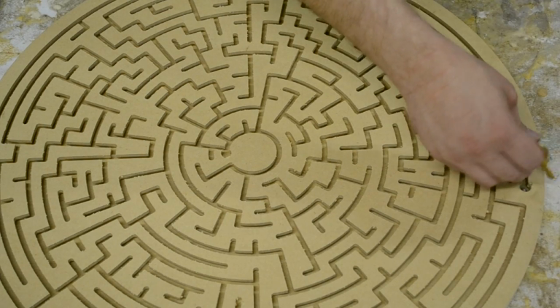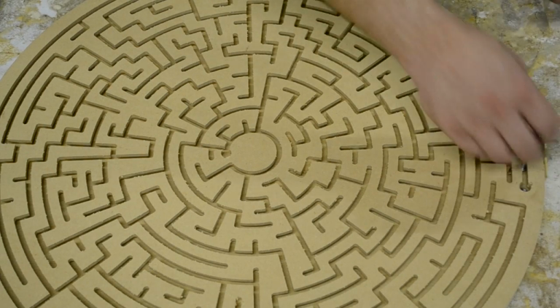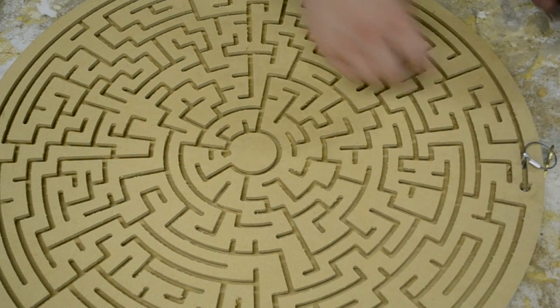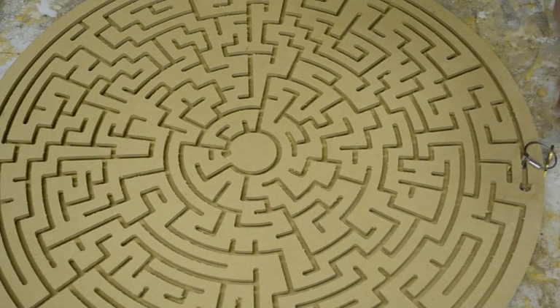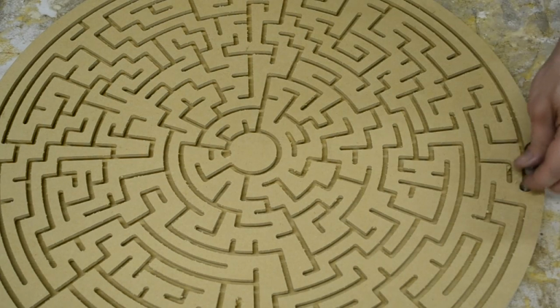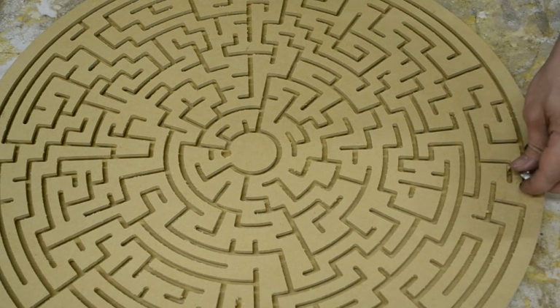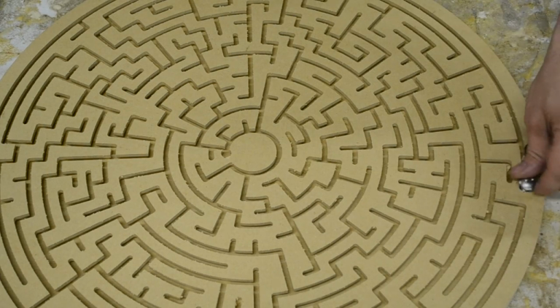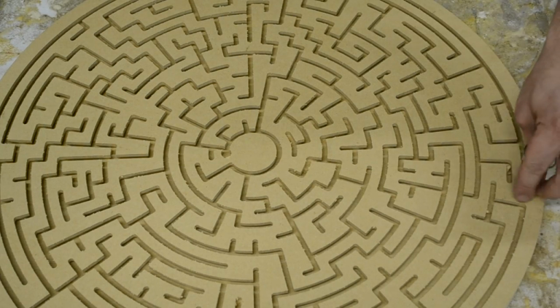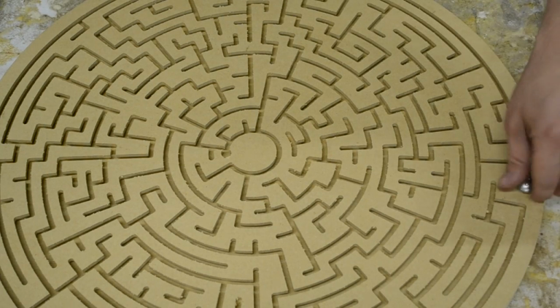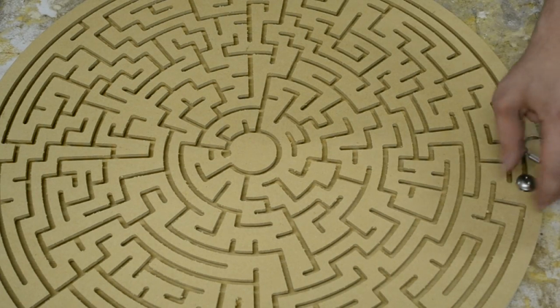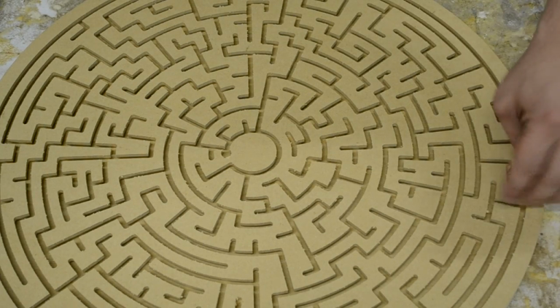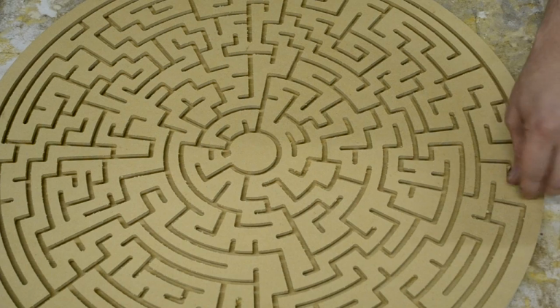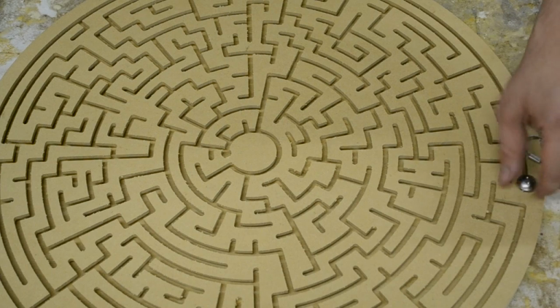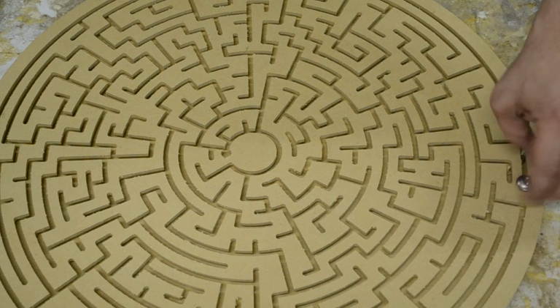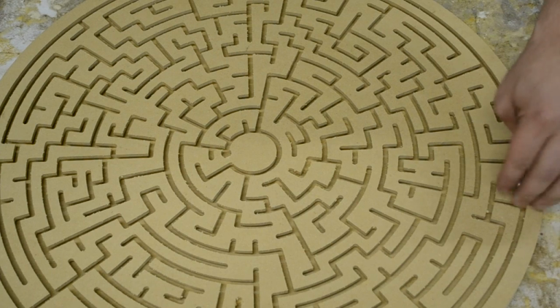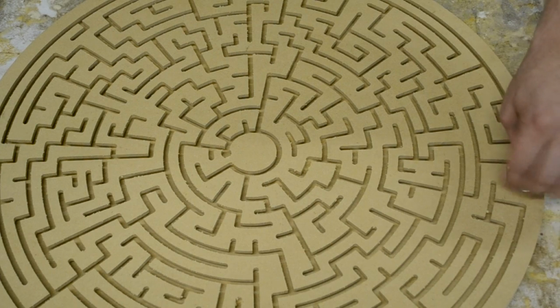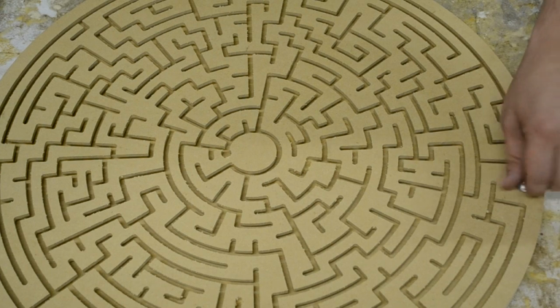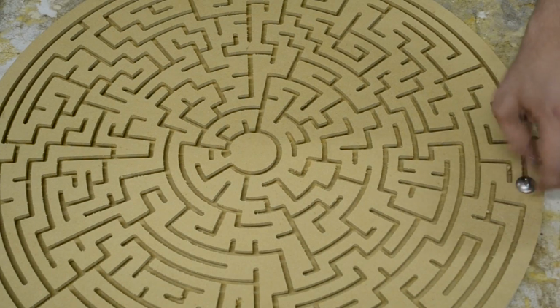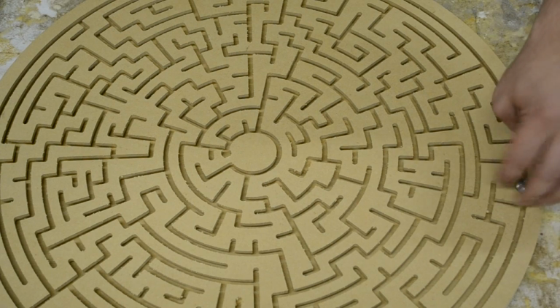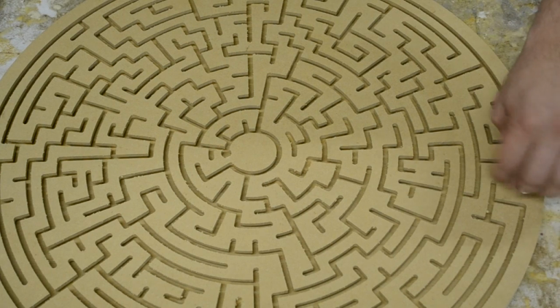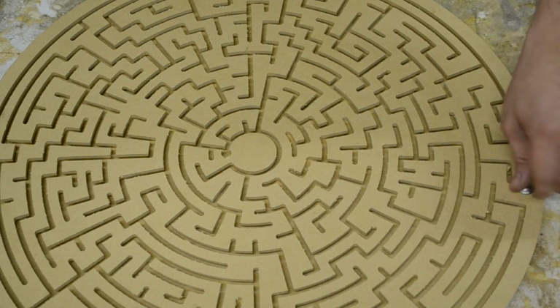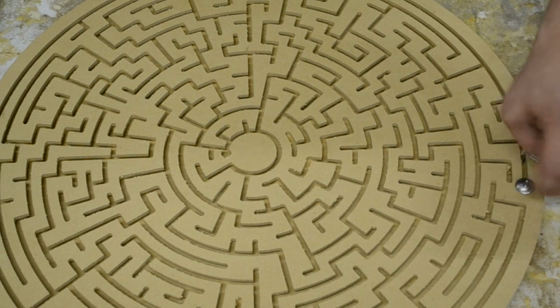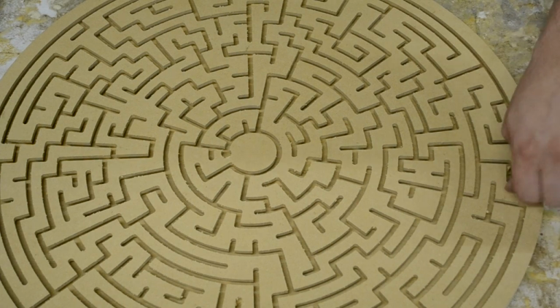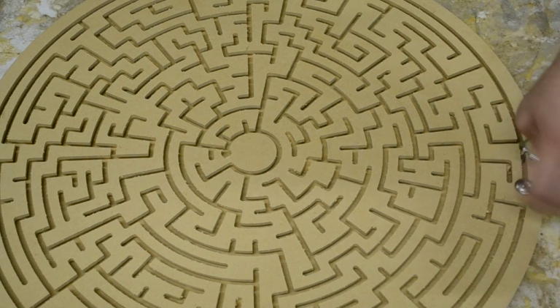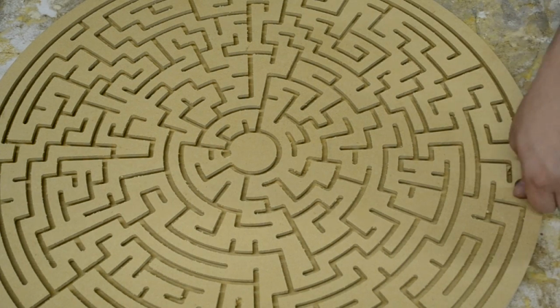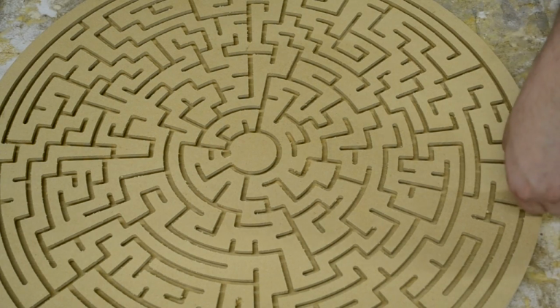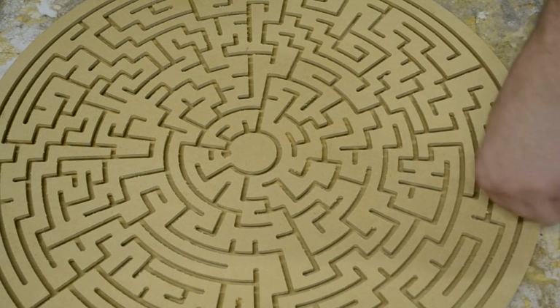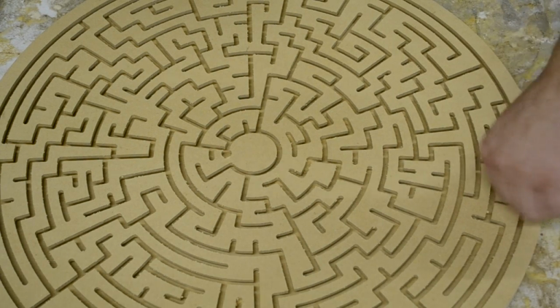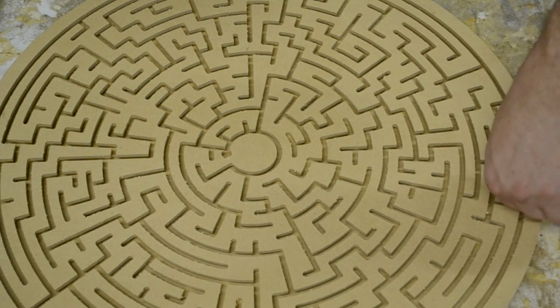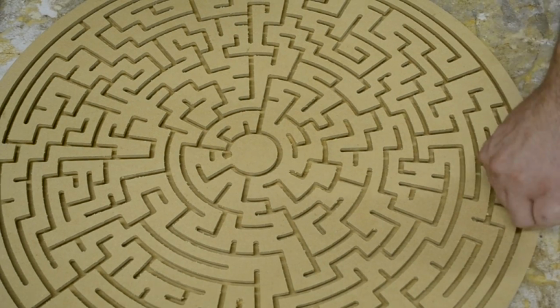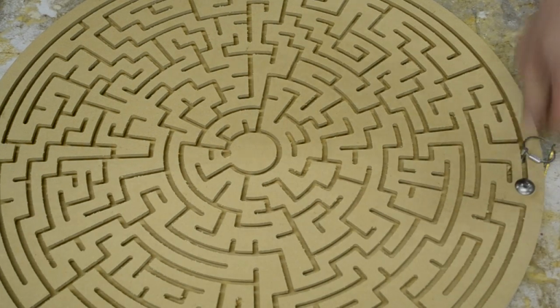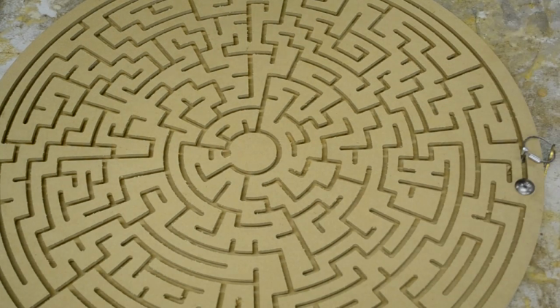Put the pin back in, and it'll be ready for the next game.